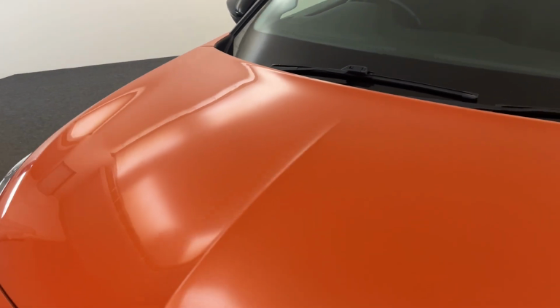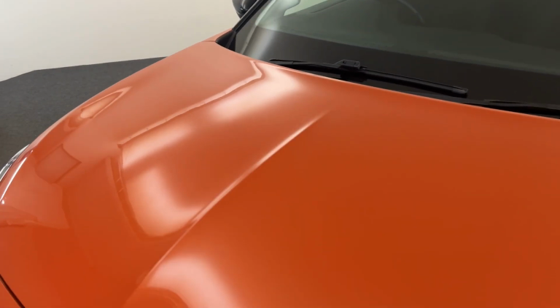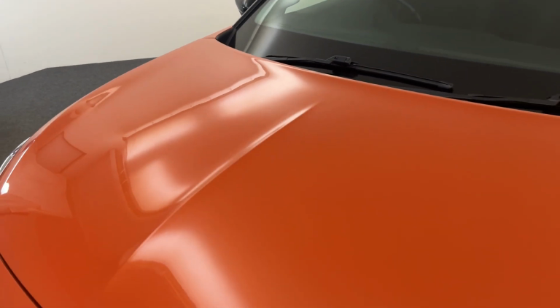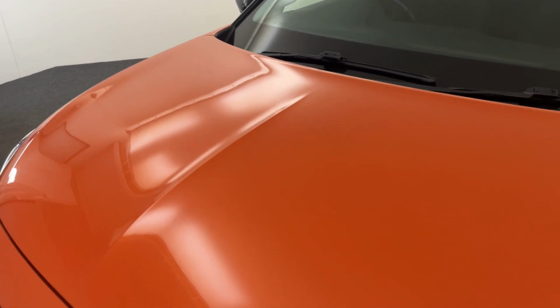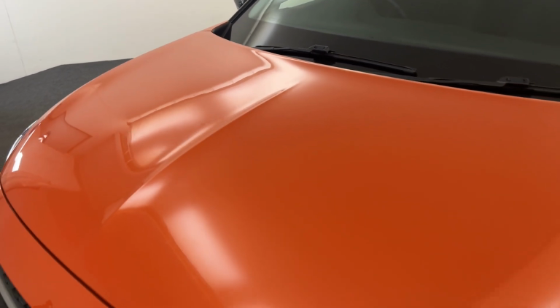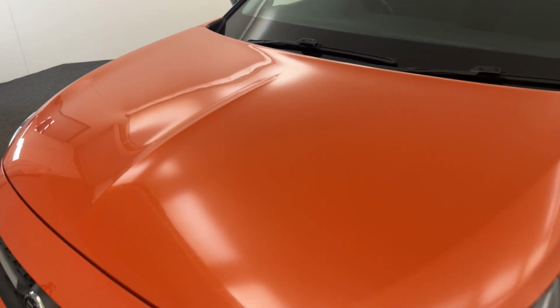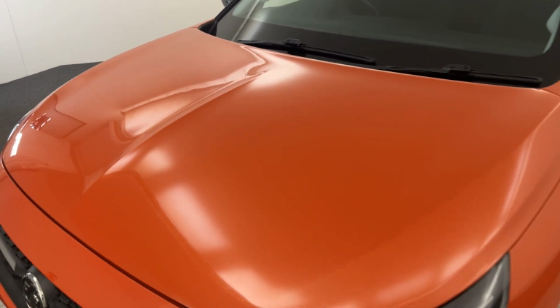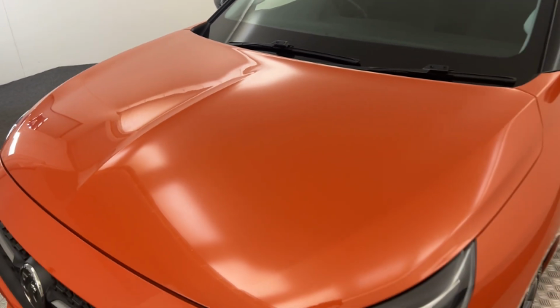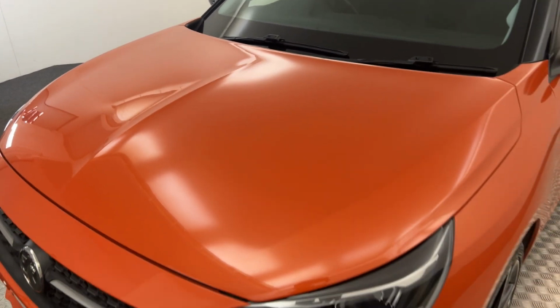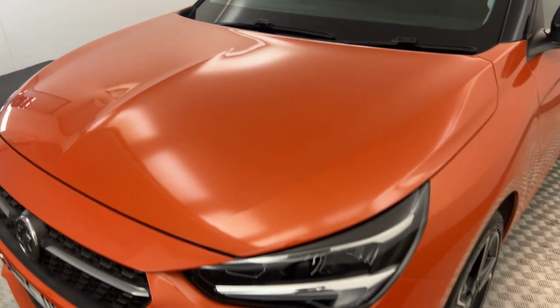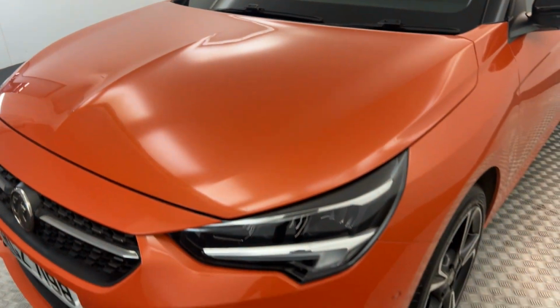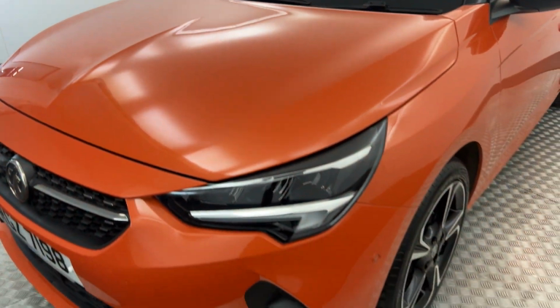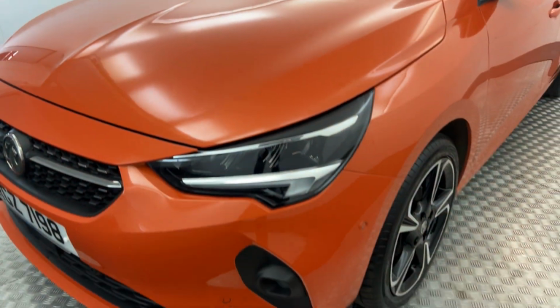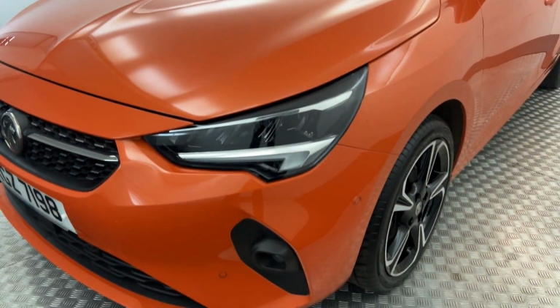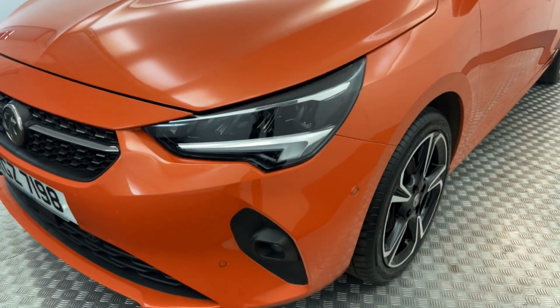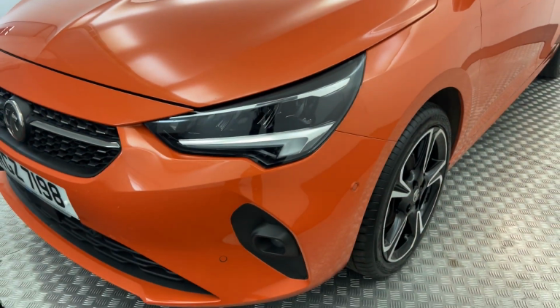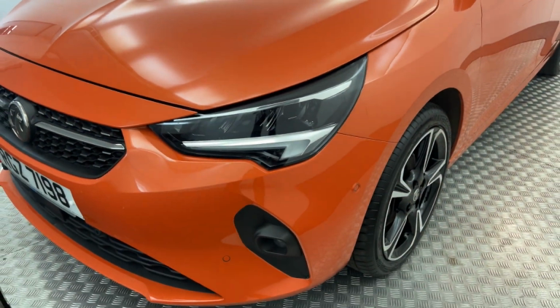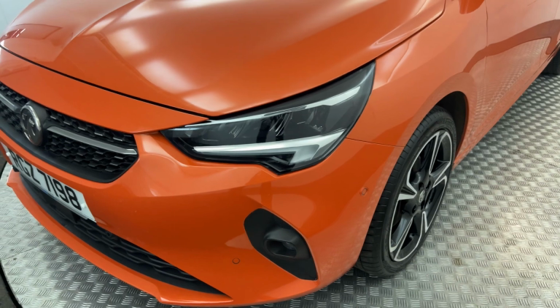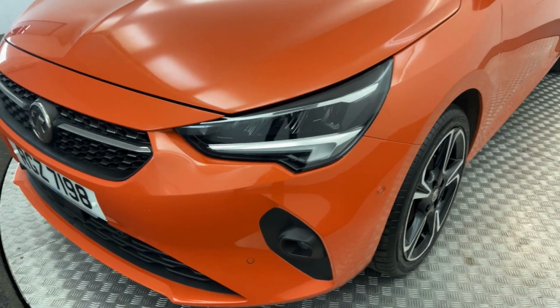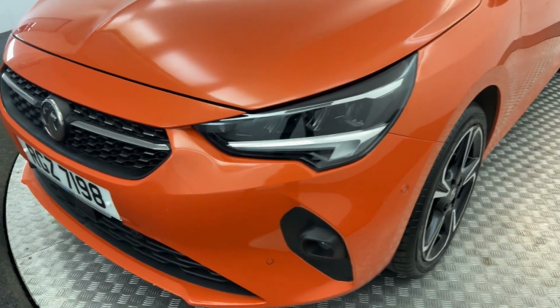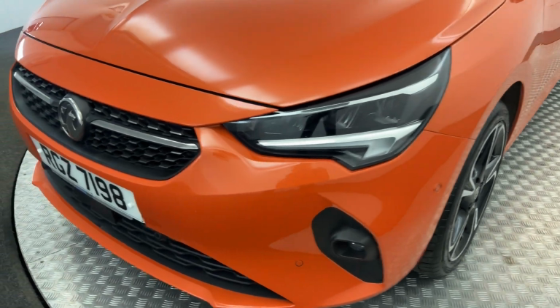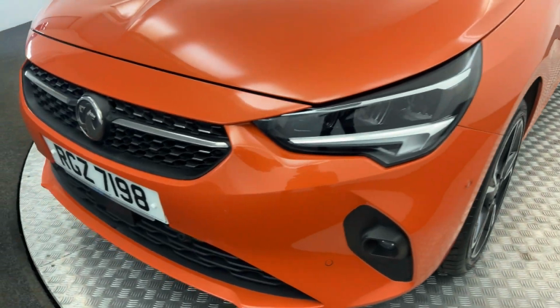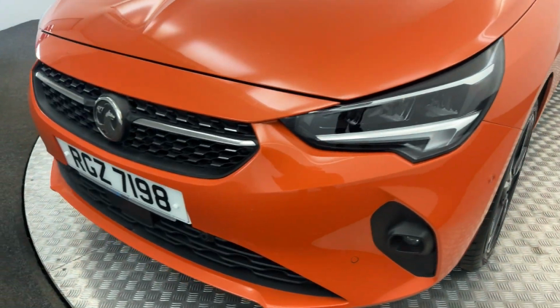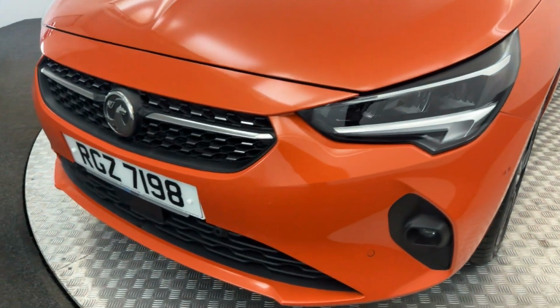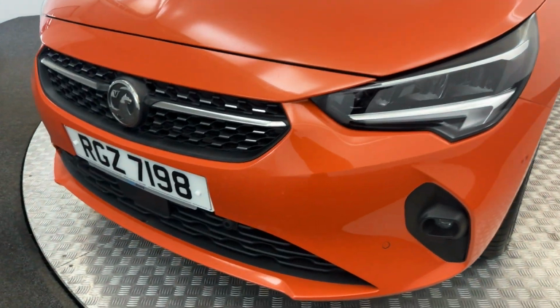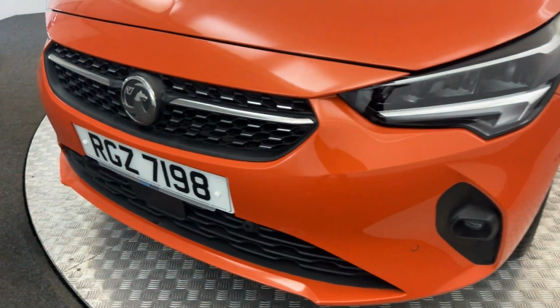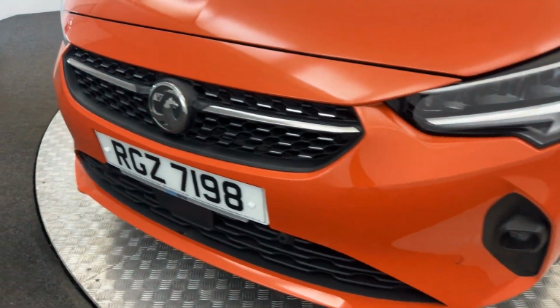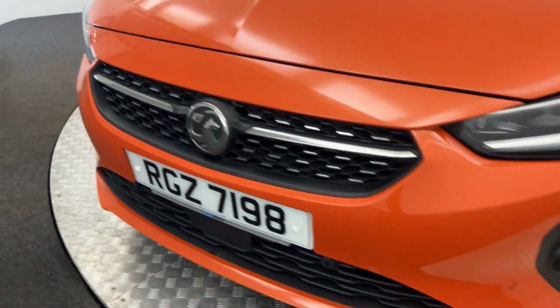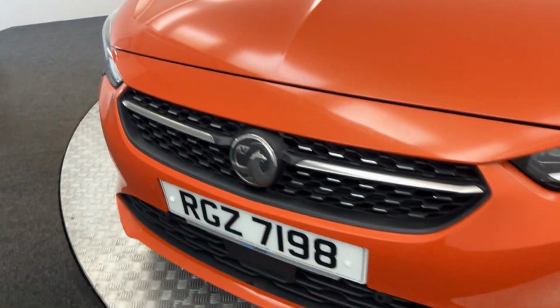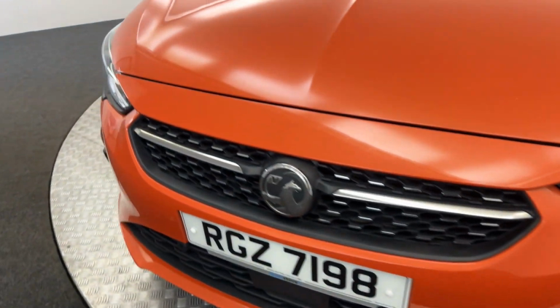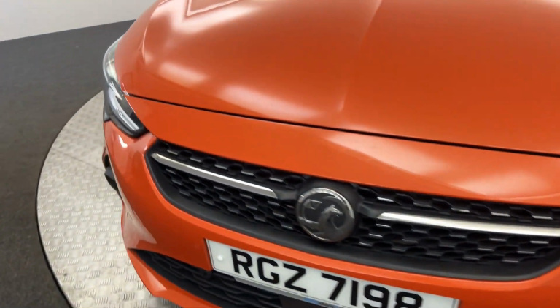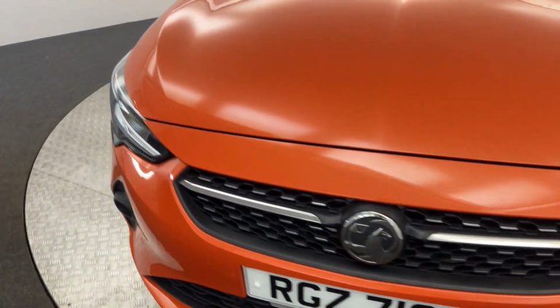Starting up front, as you will see, very nice clean vehicle. Got front parking sensors.